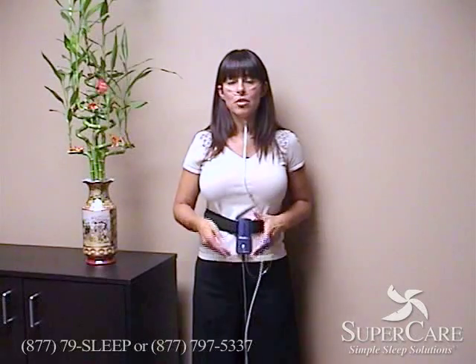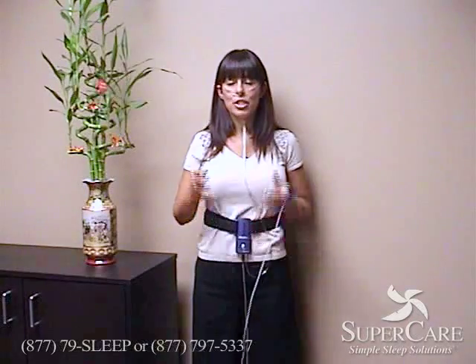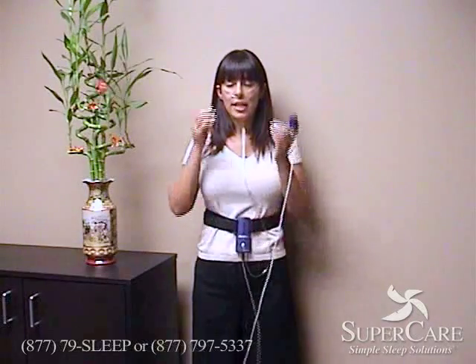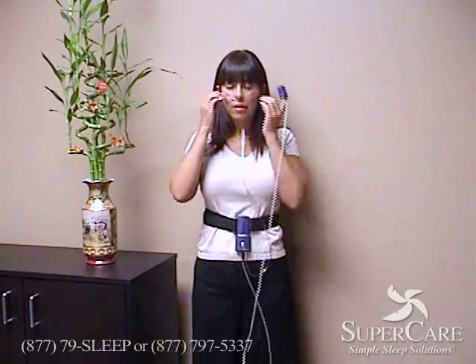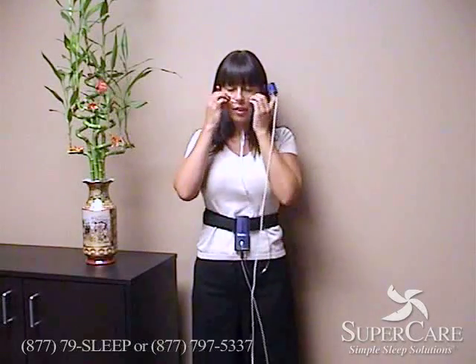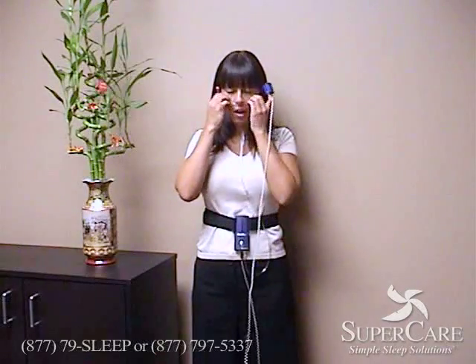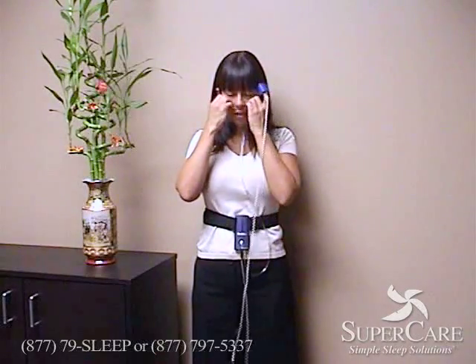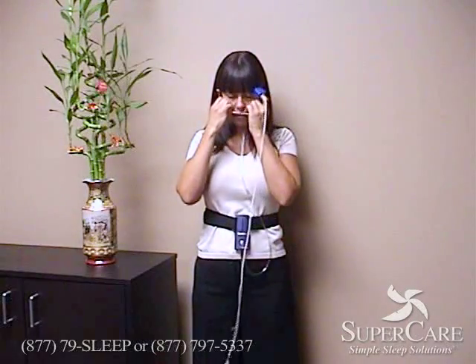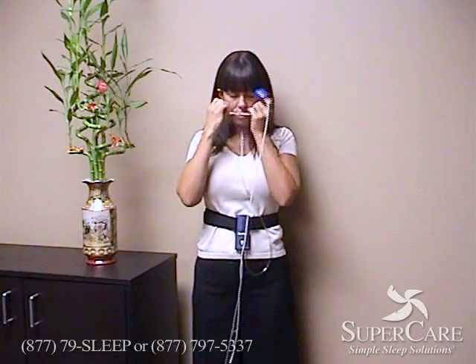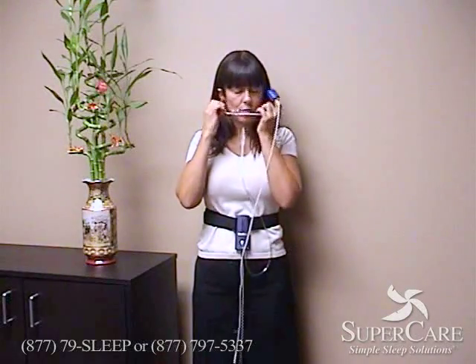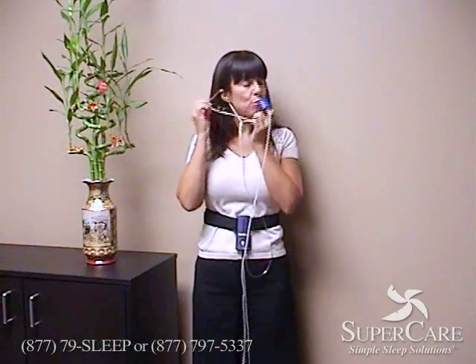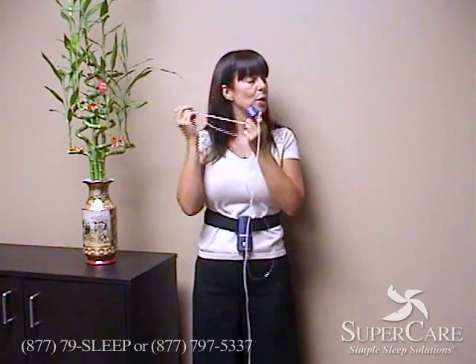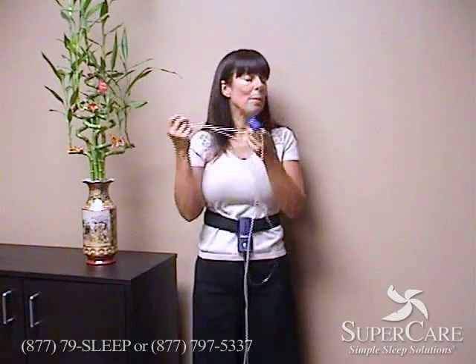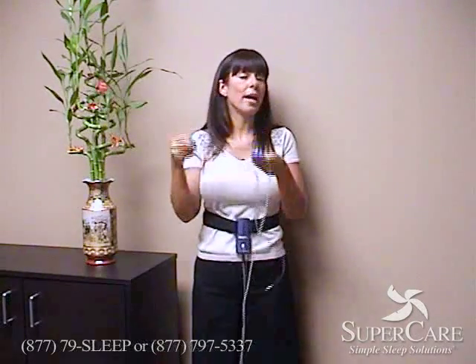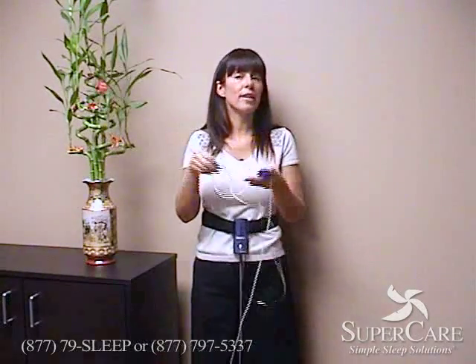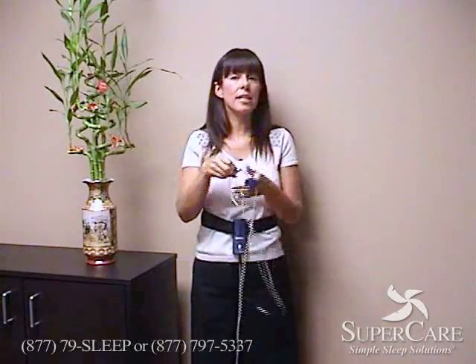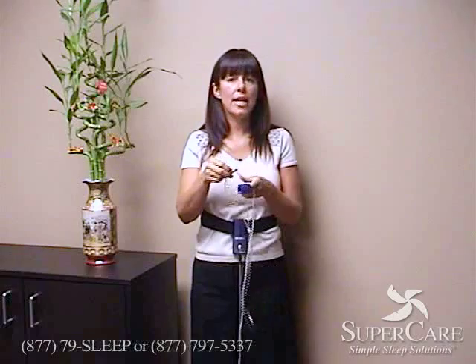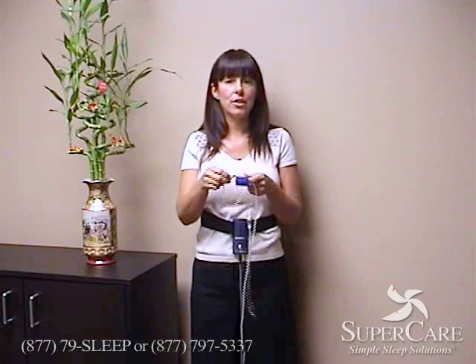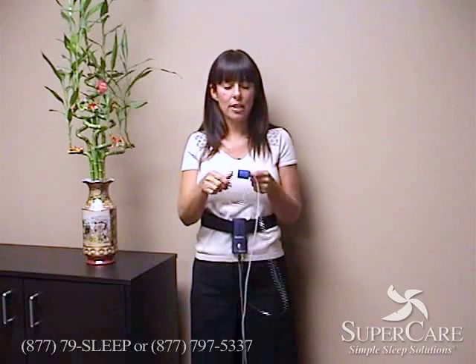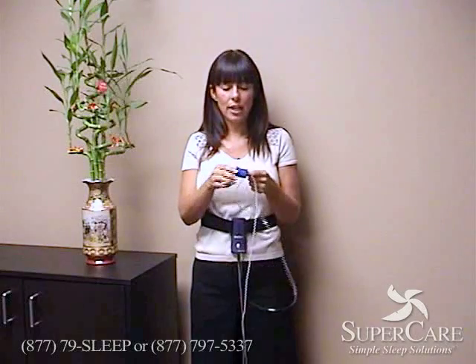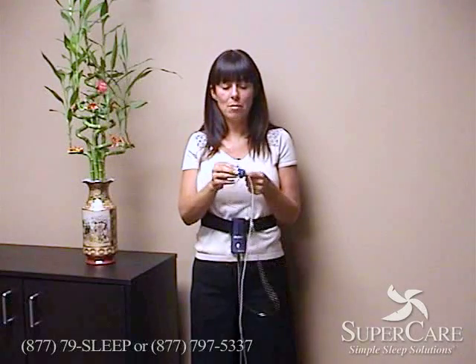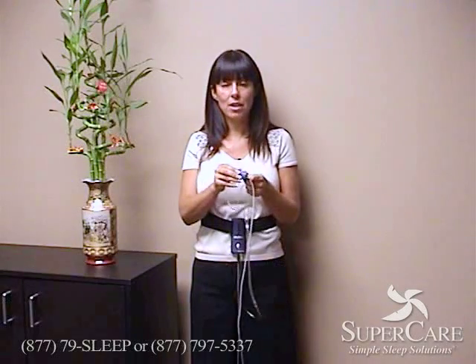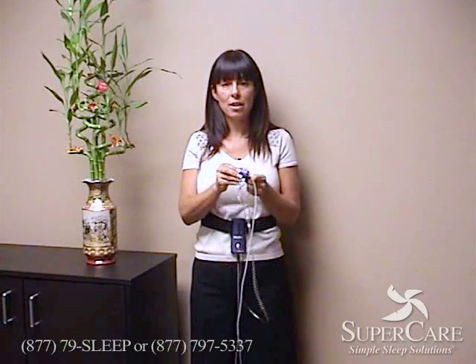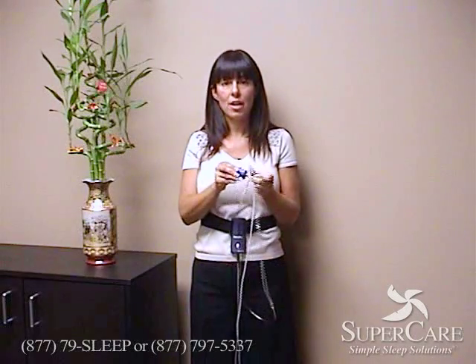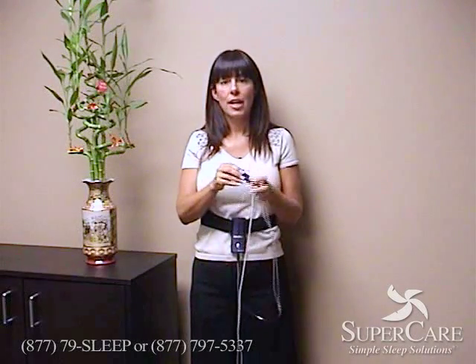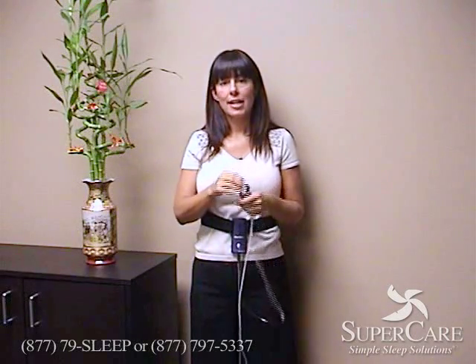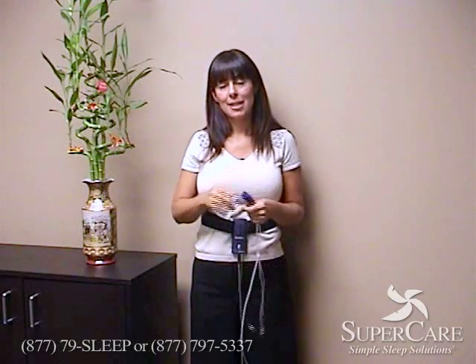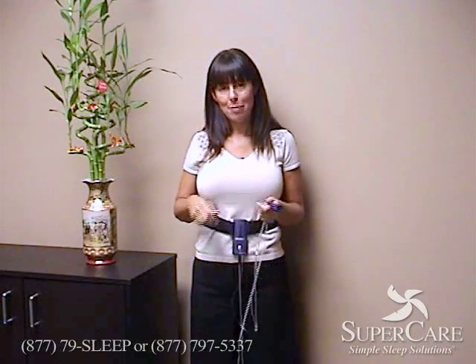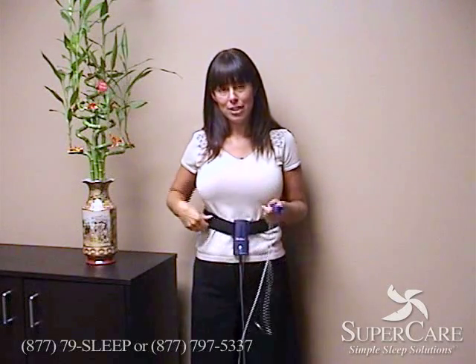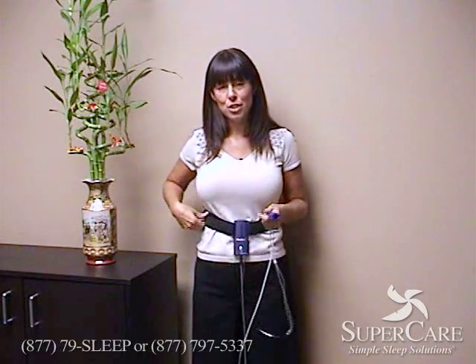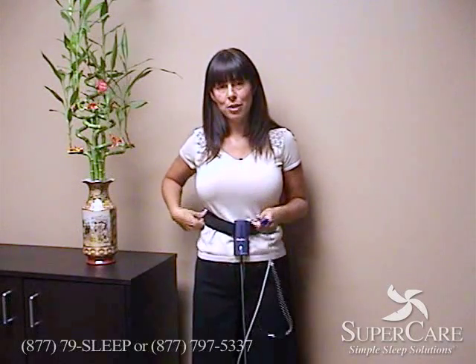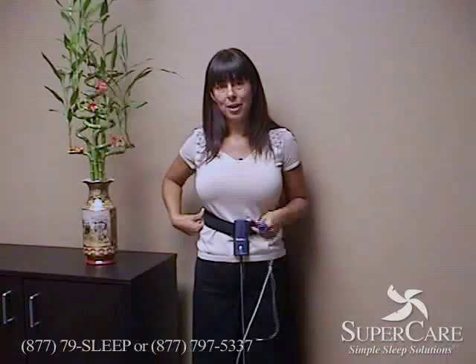Just take everything off, put it back in the container that it came in, and send it back to SuperCare.